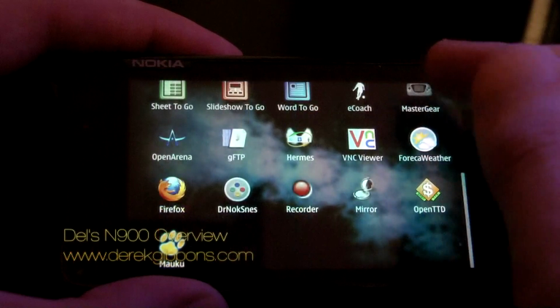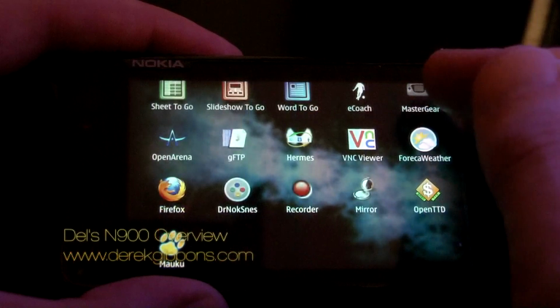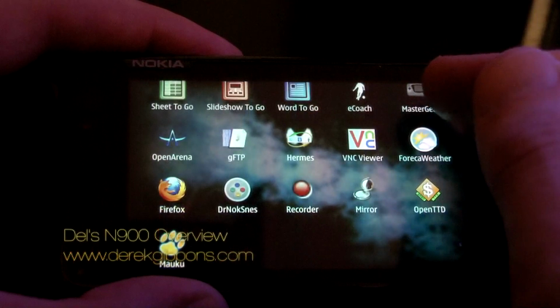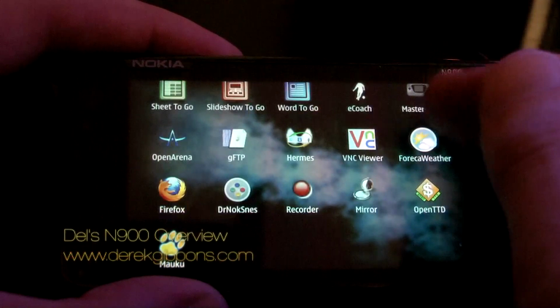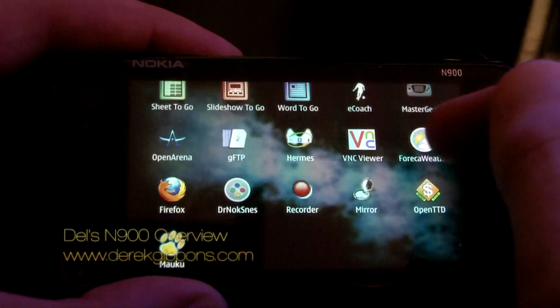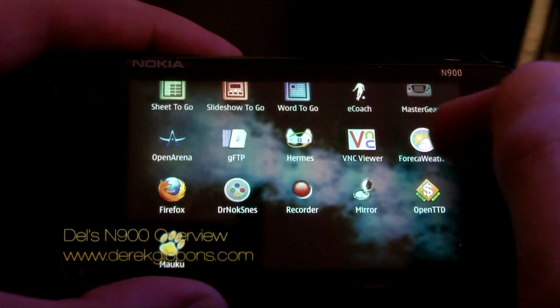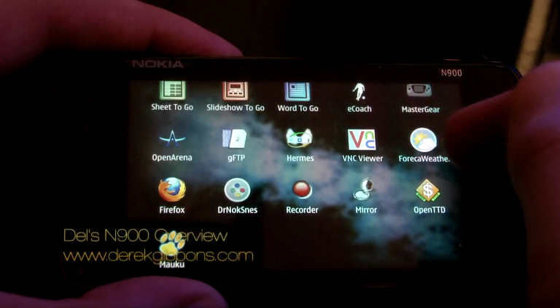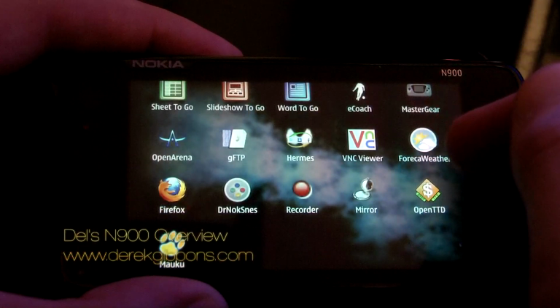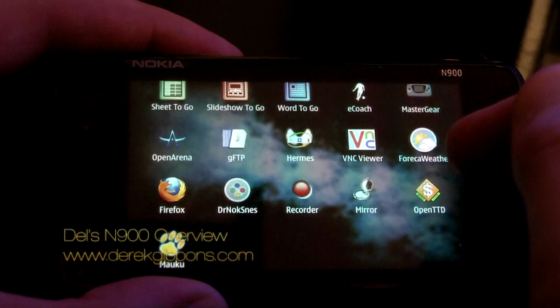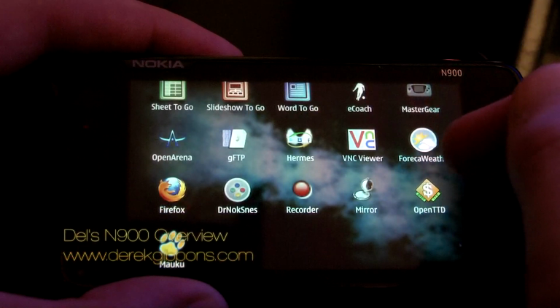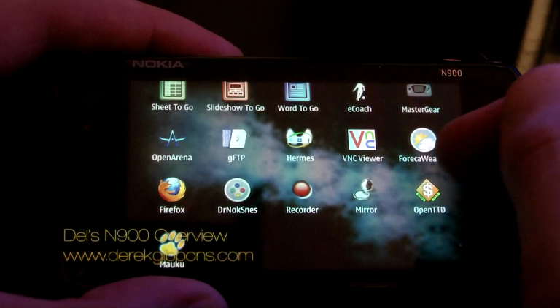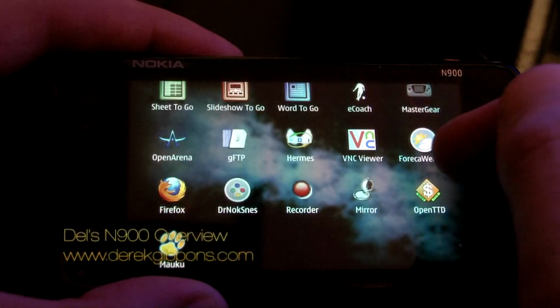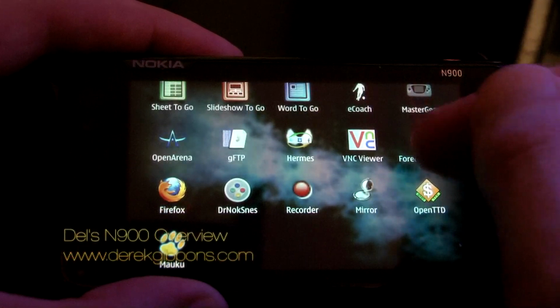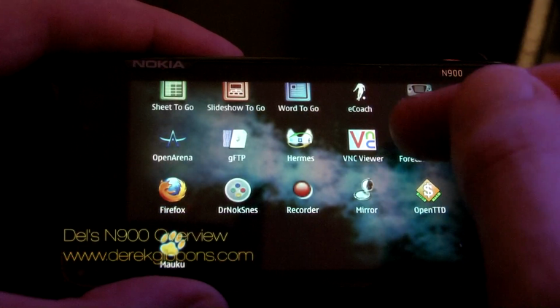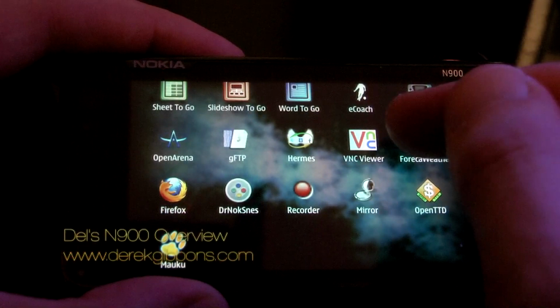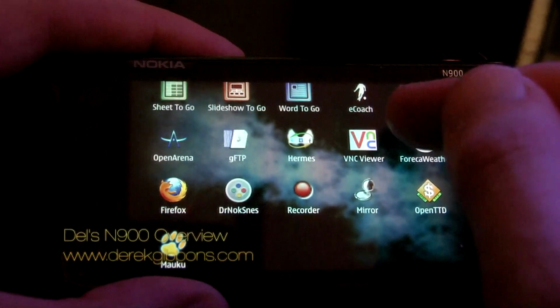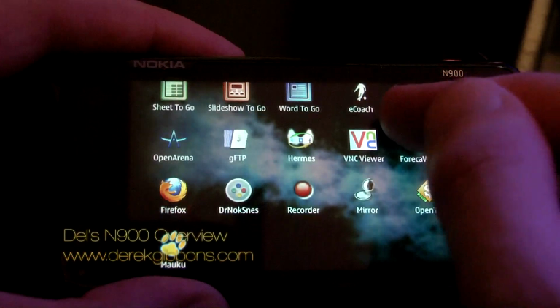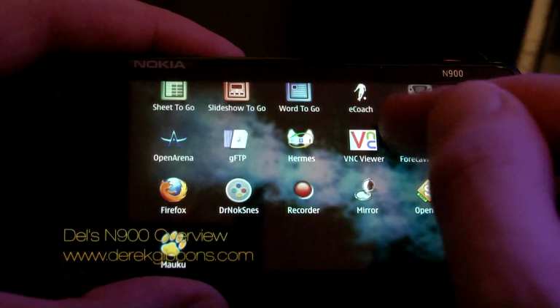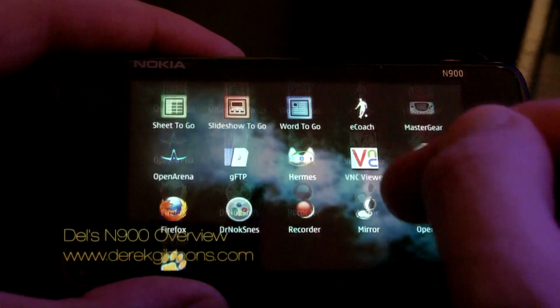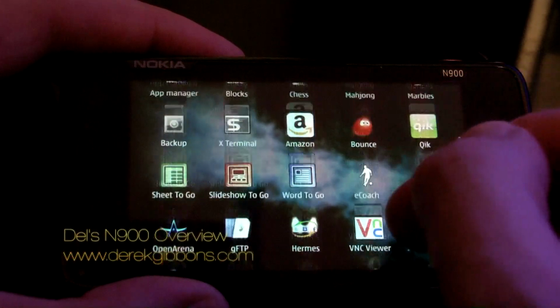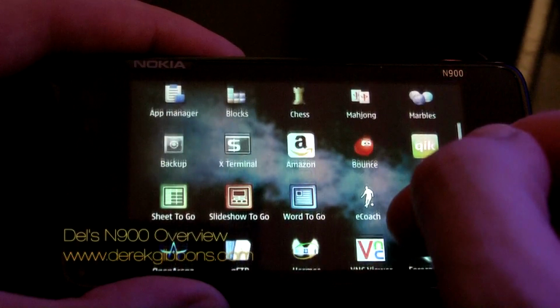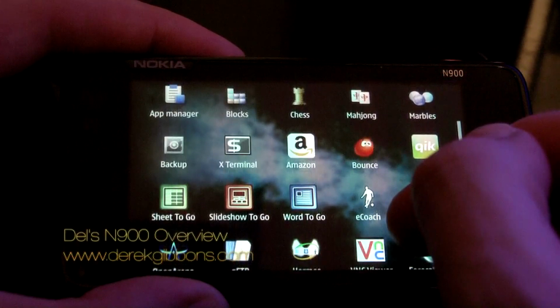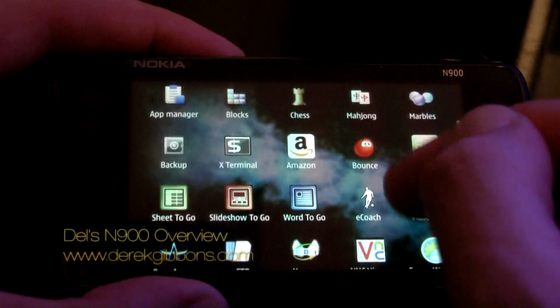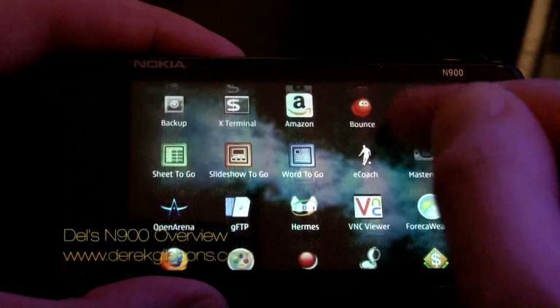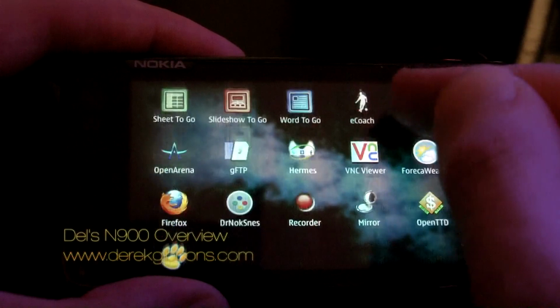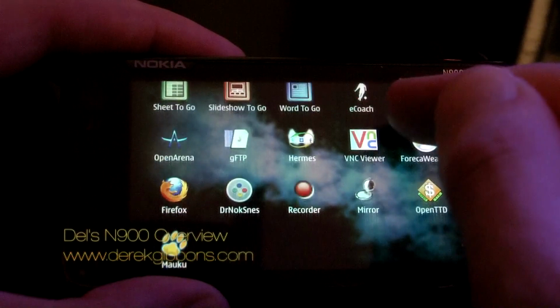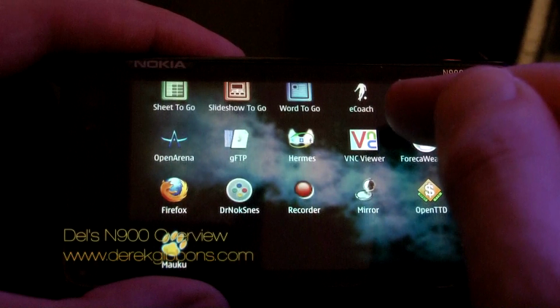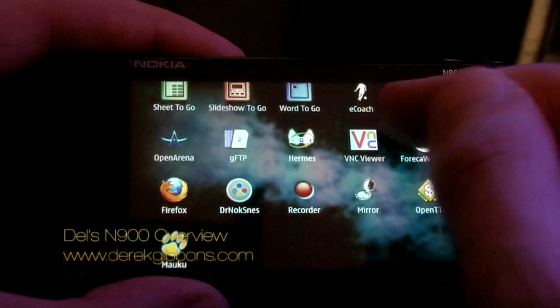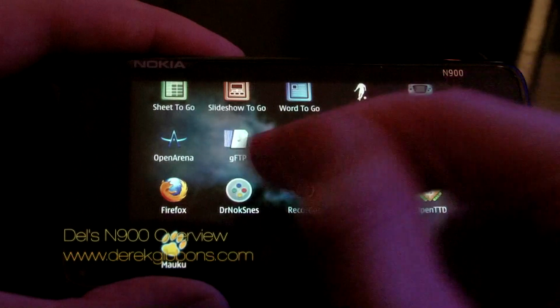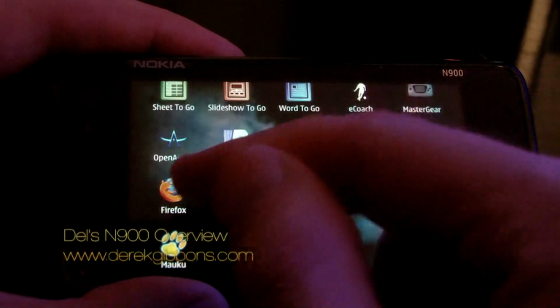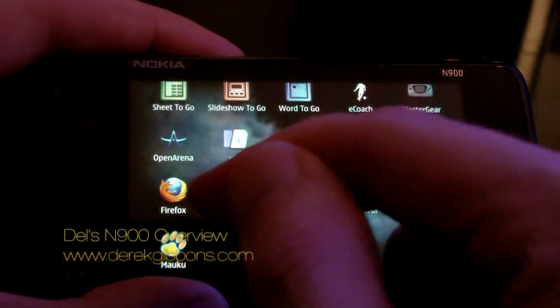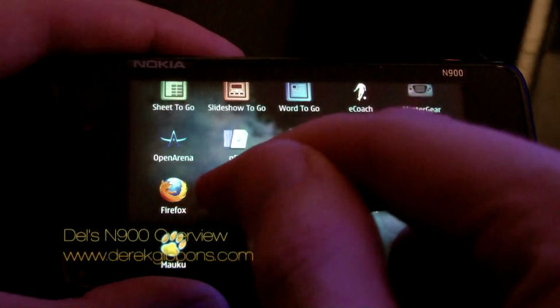You already have stuff like Excel, Word, PowerPoint, and a PDF viewer pre-installed on the device.